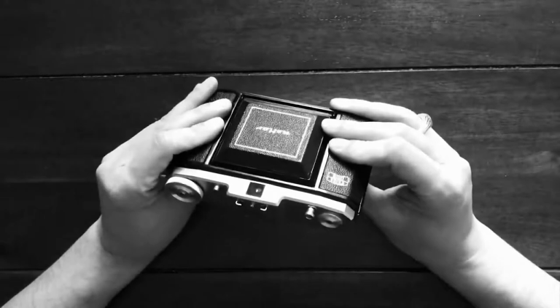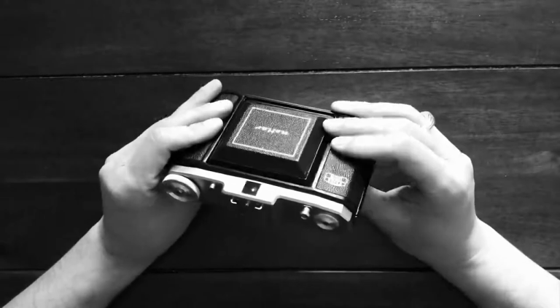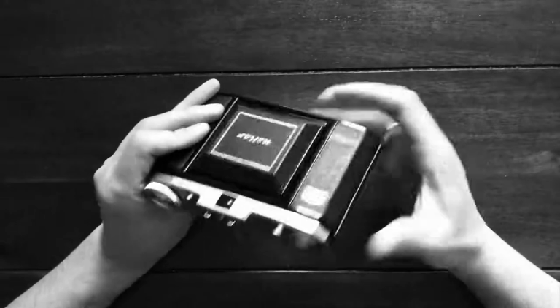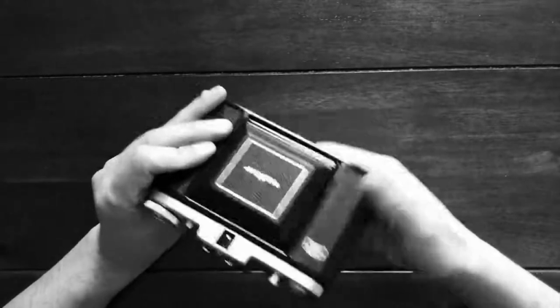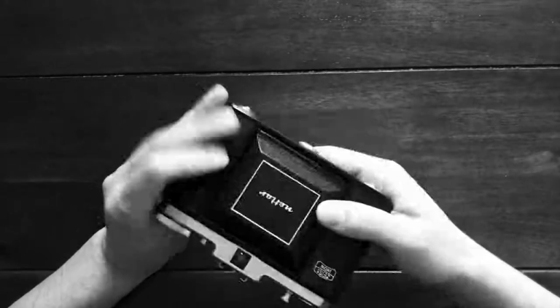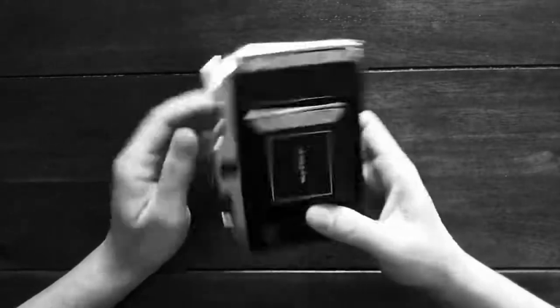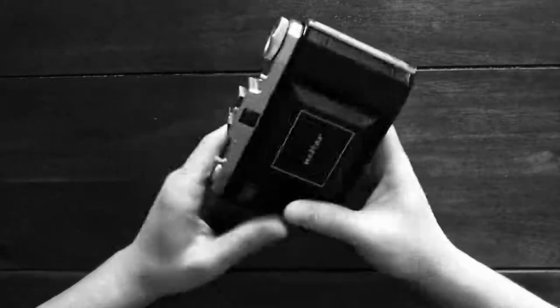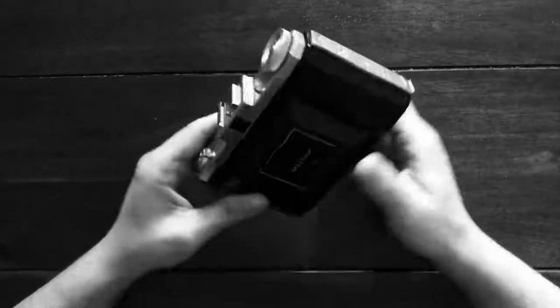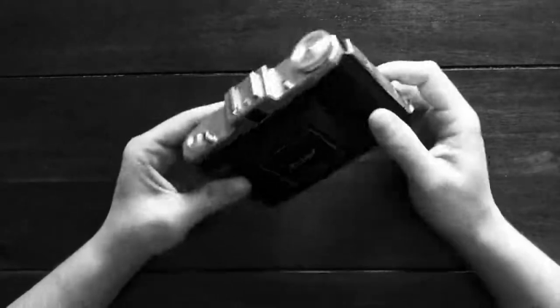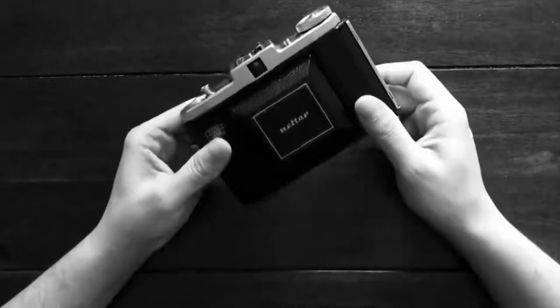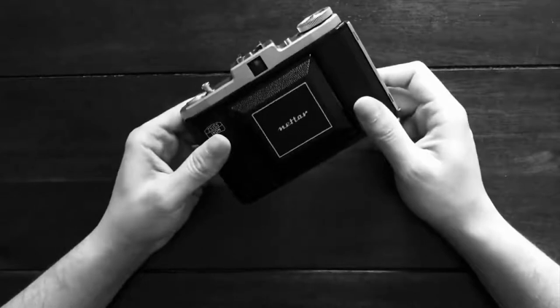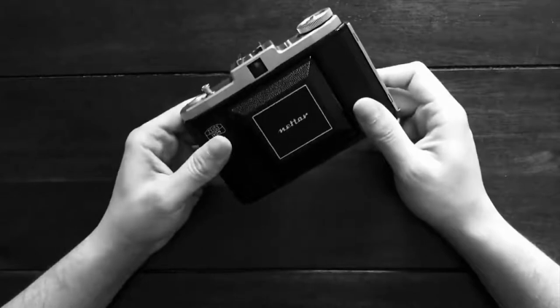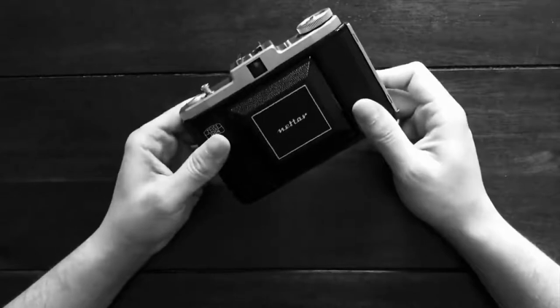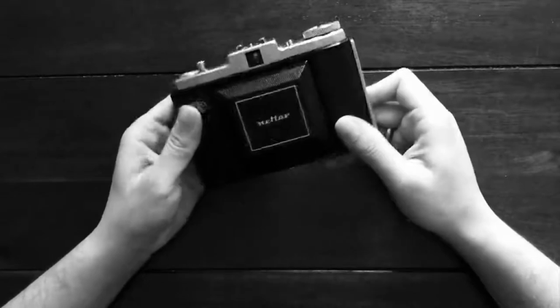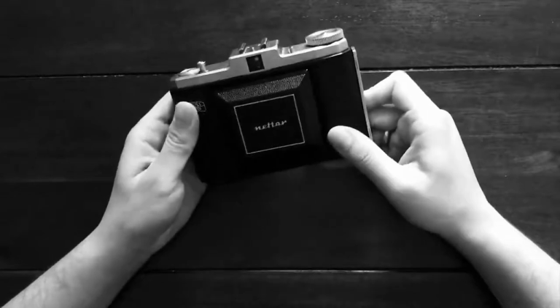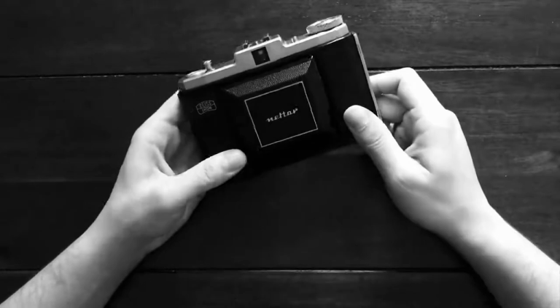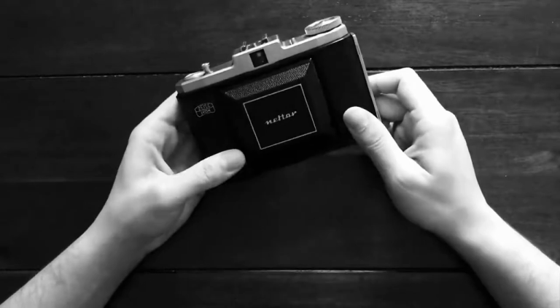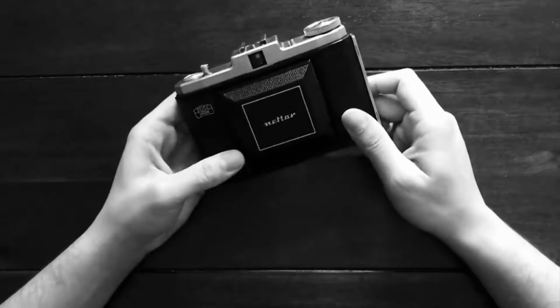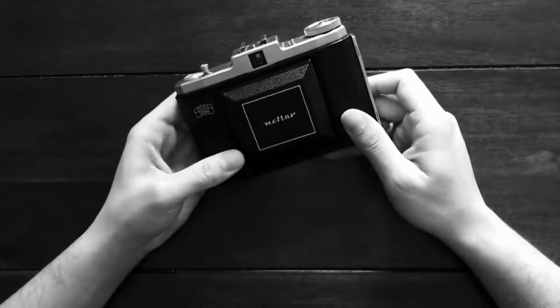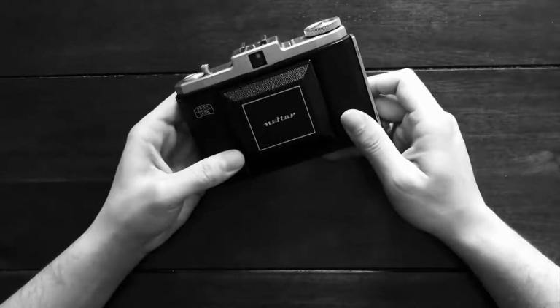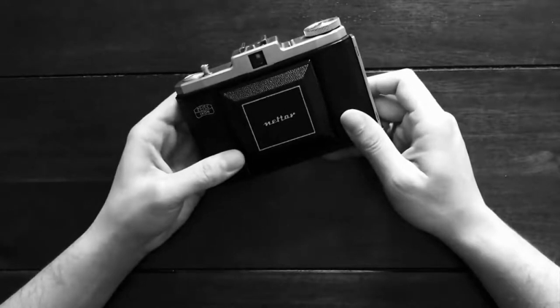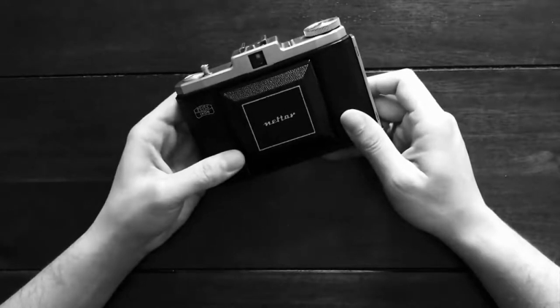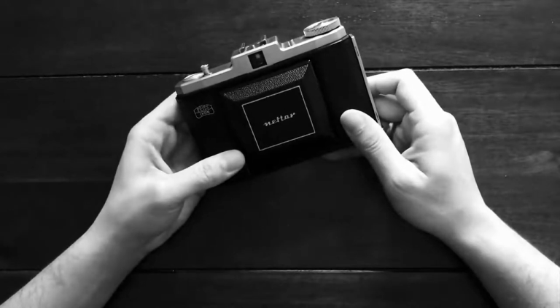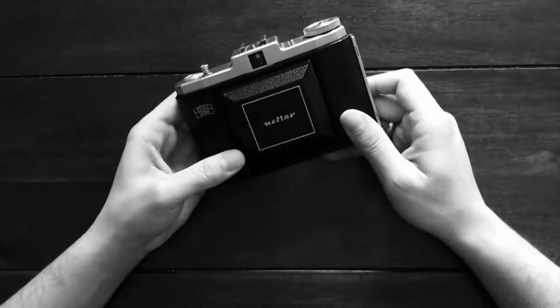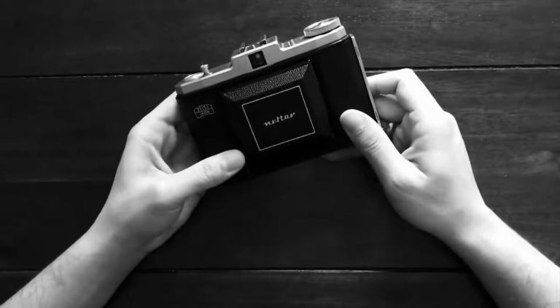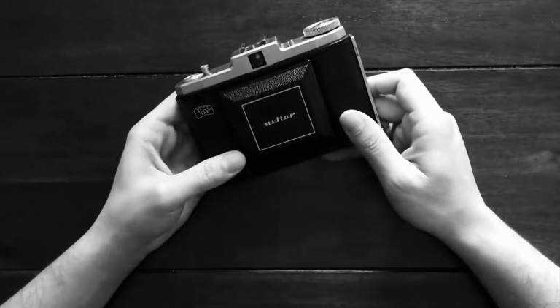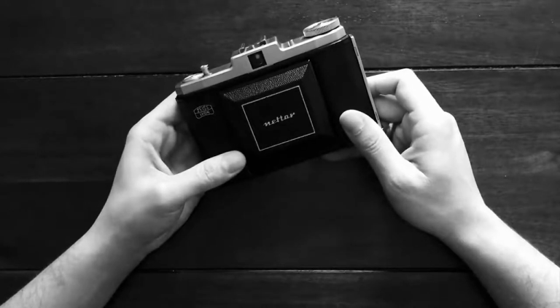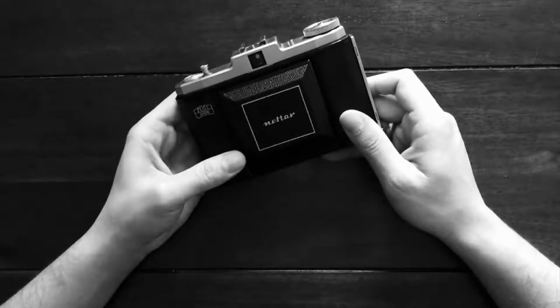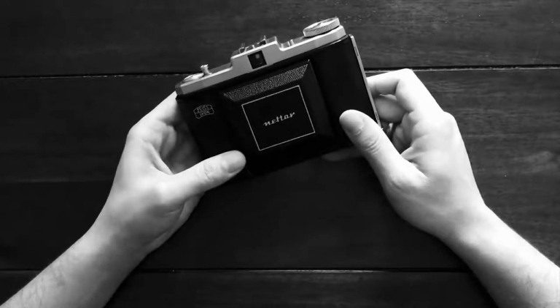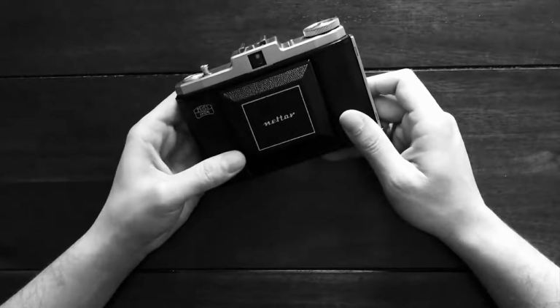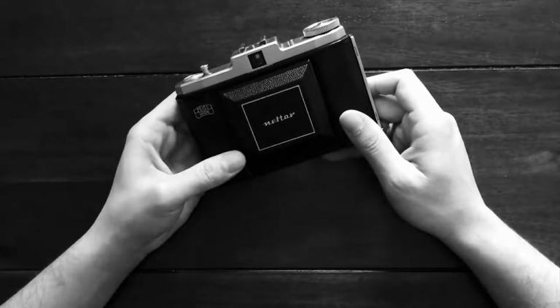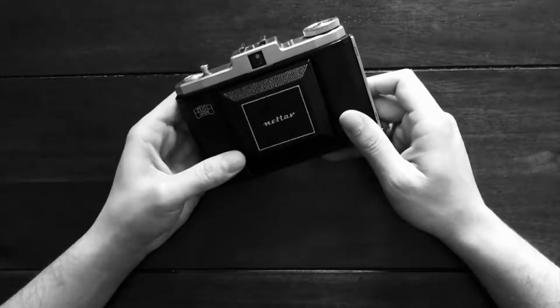That's my simple guide to getting started with the Zeiss Icon camera.